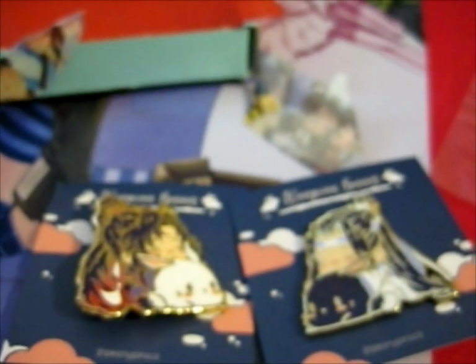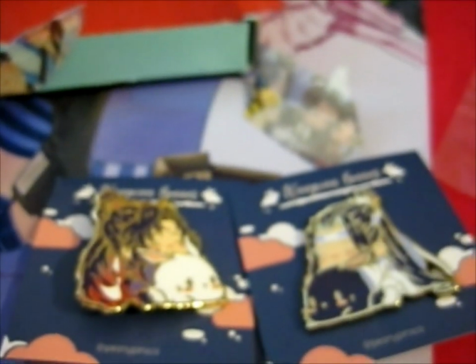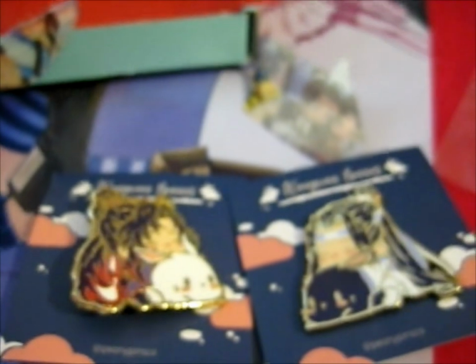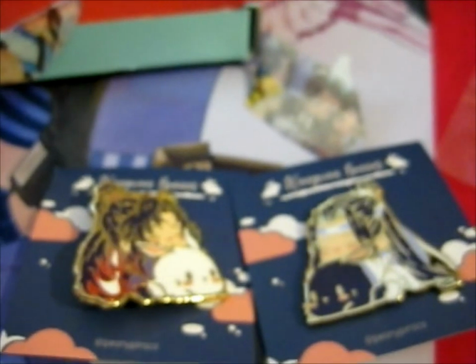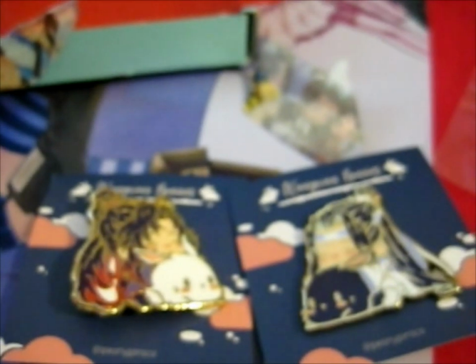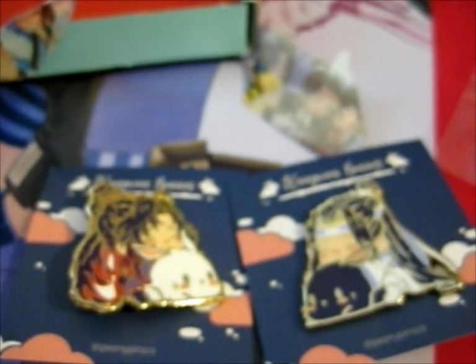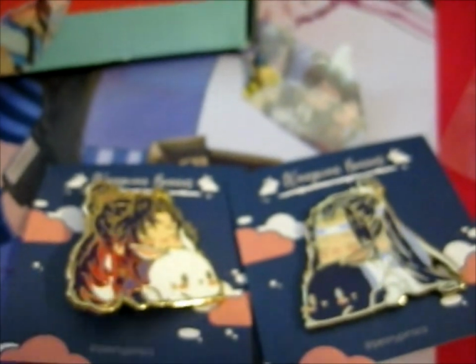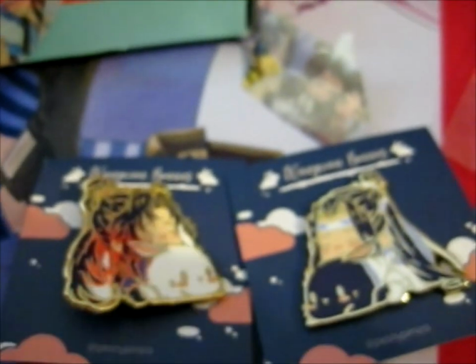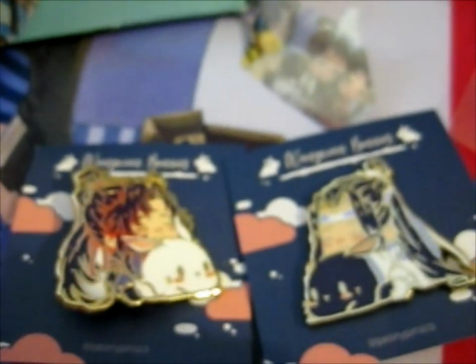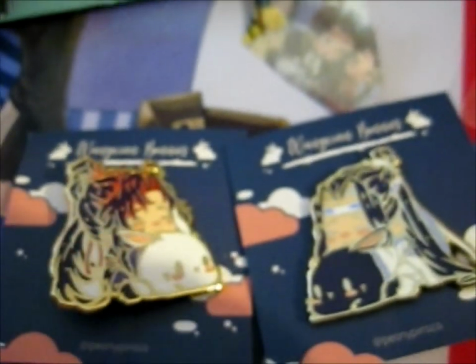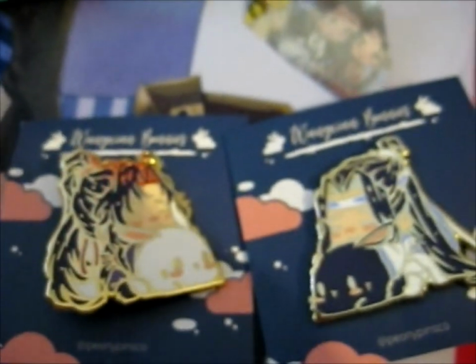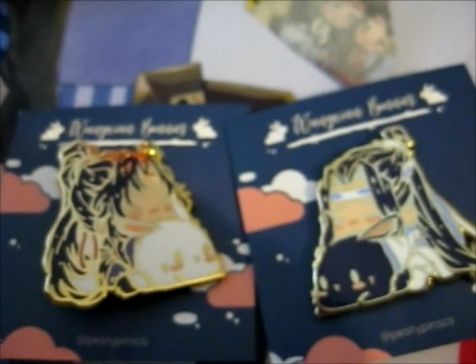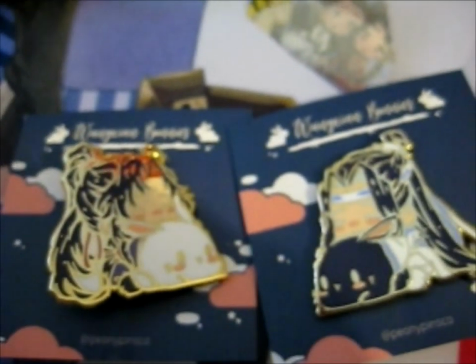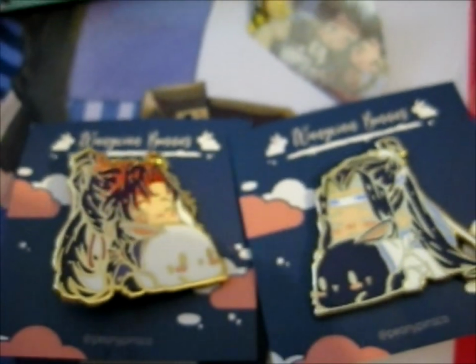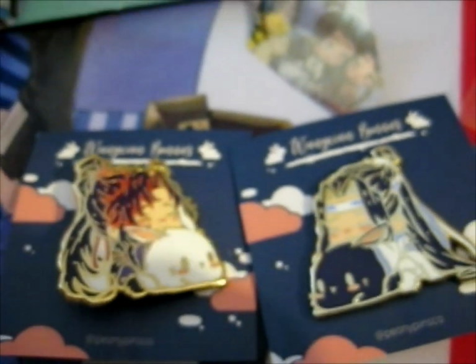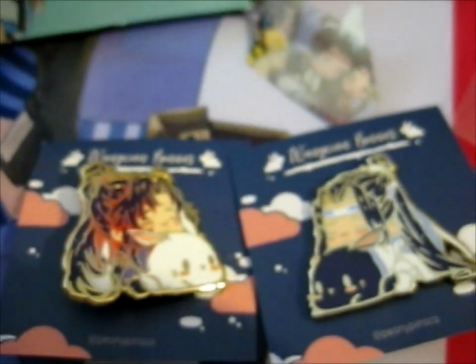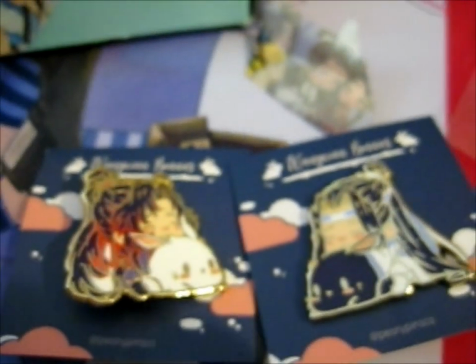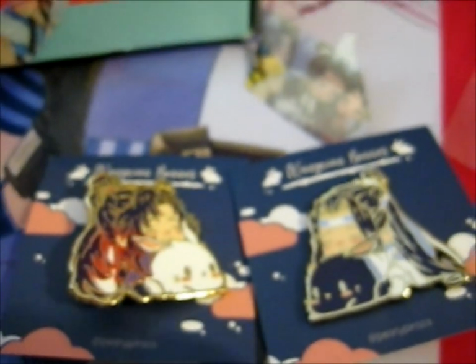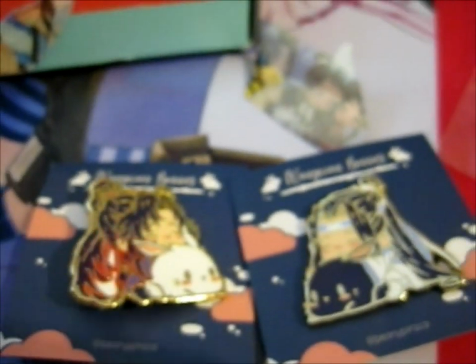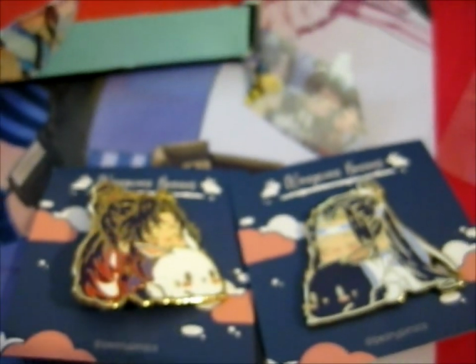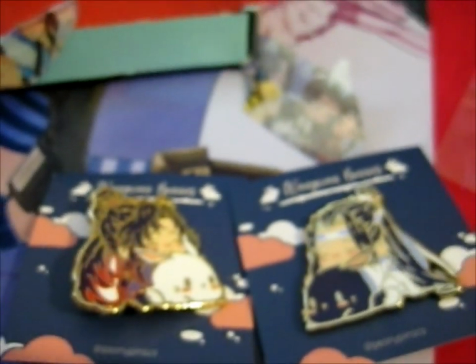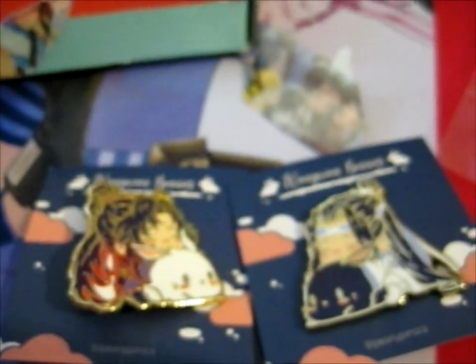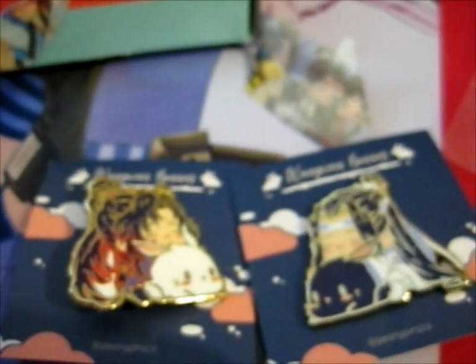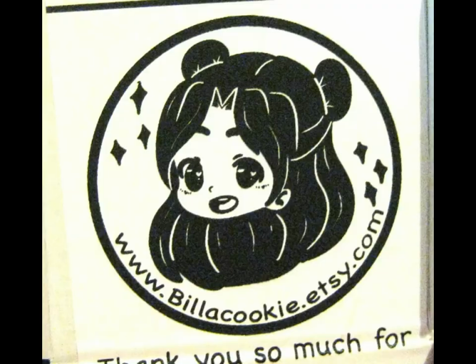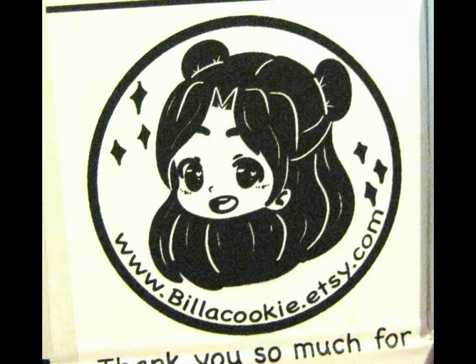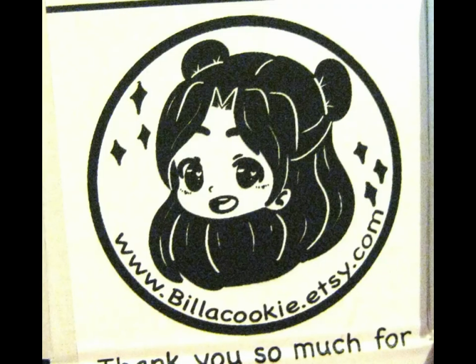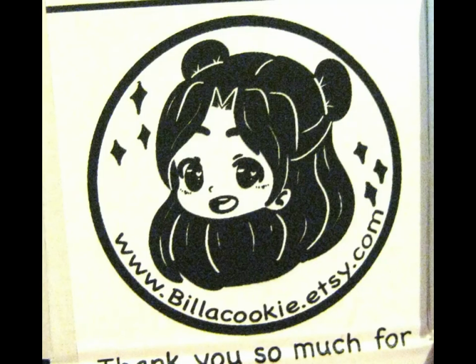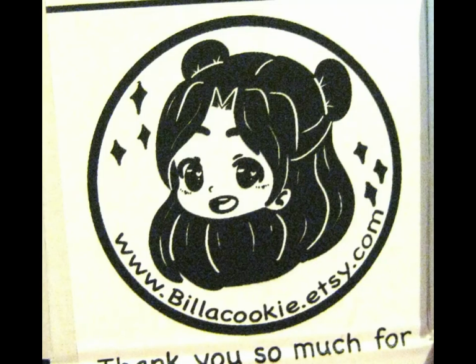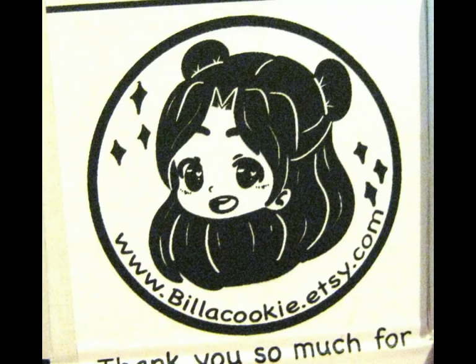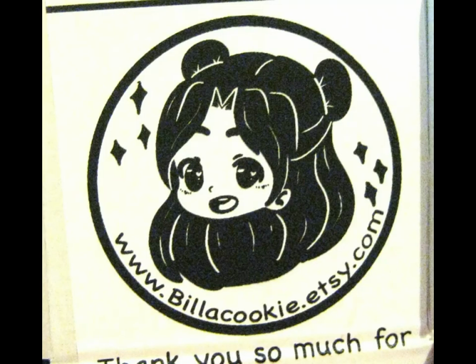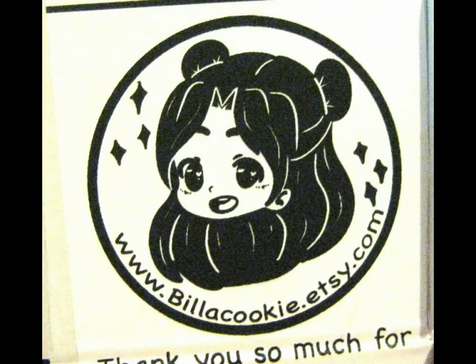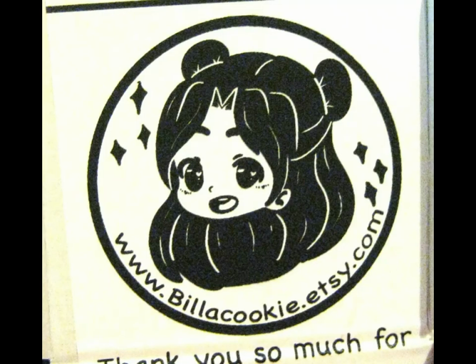Thank you for watching. Thanks for having more. I'll leave it over for notifications. Over and out. Bye! See you next time.